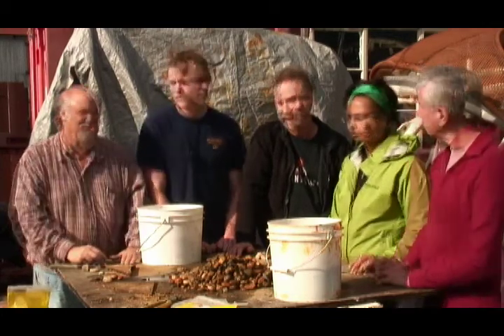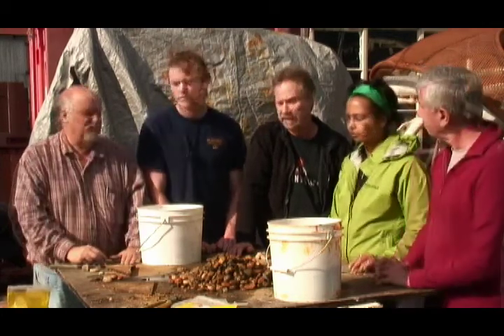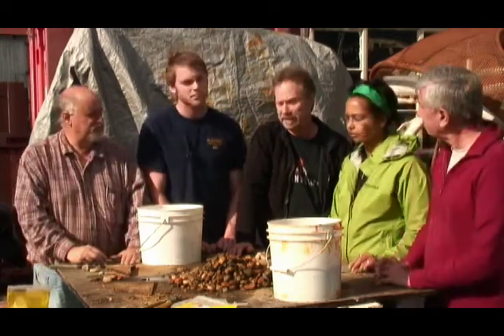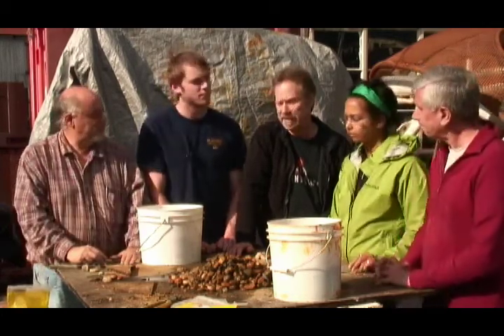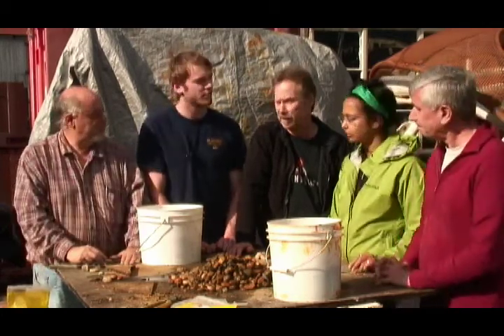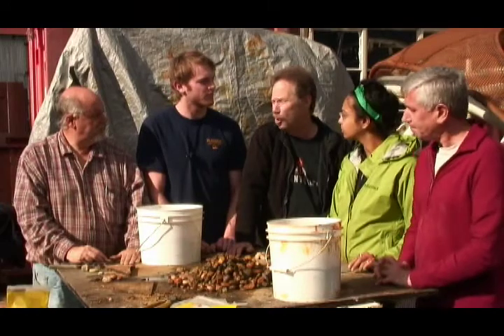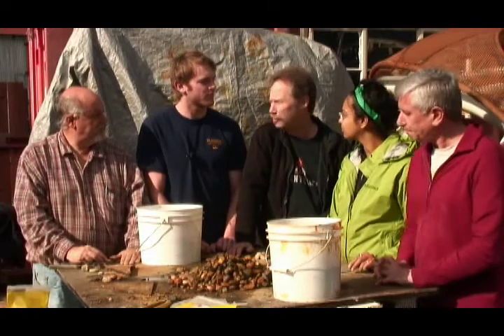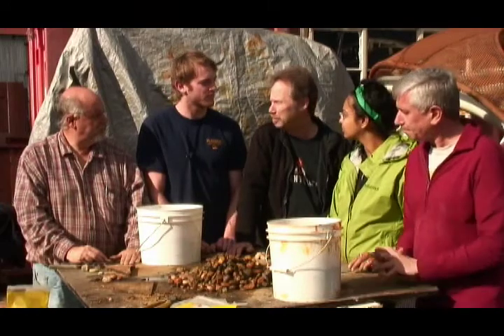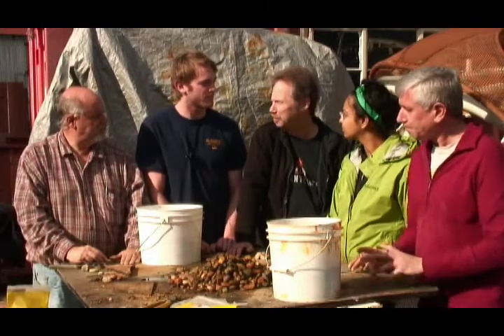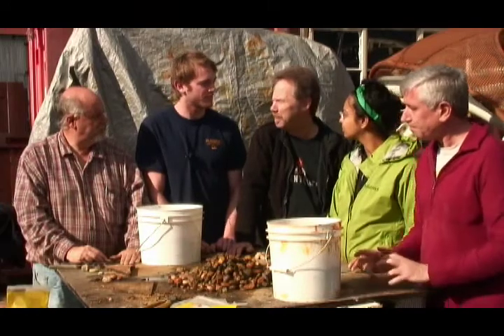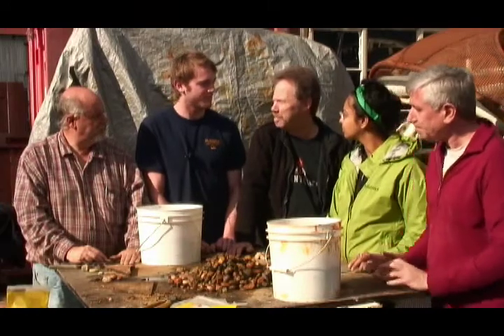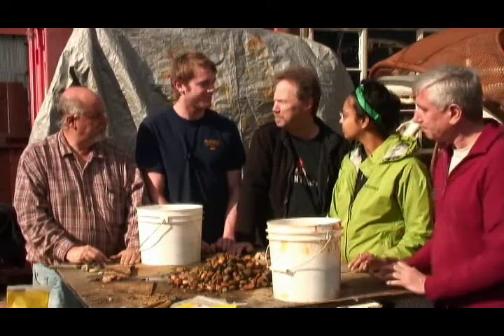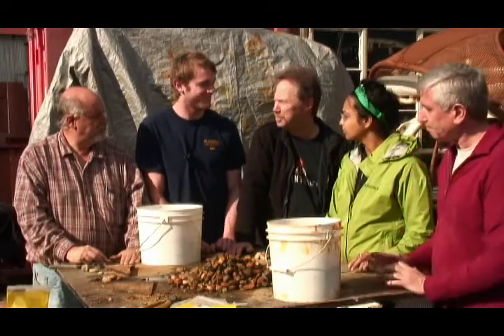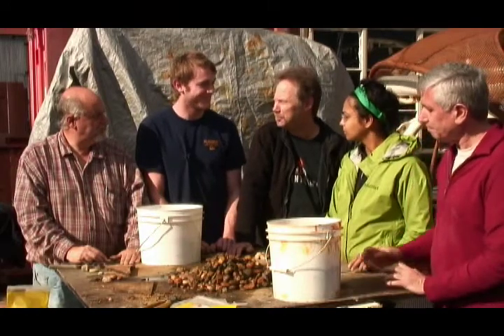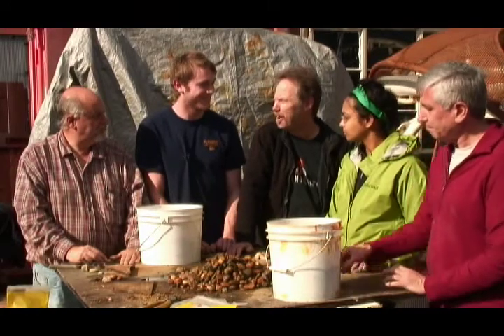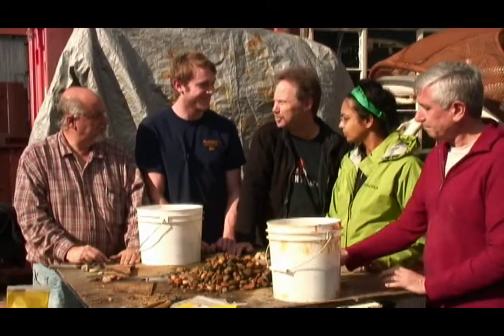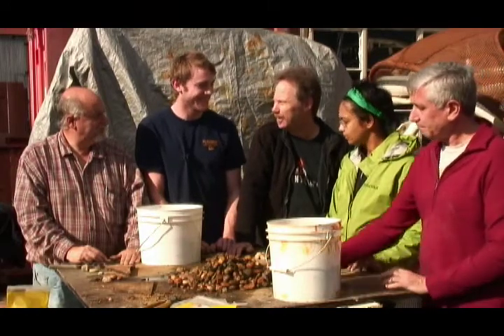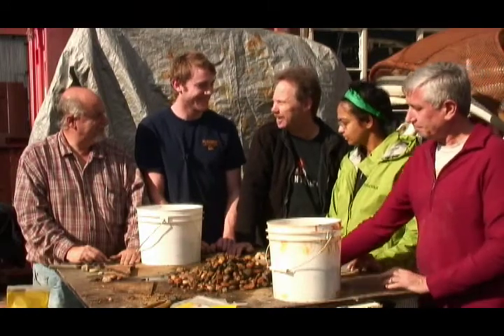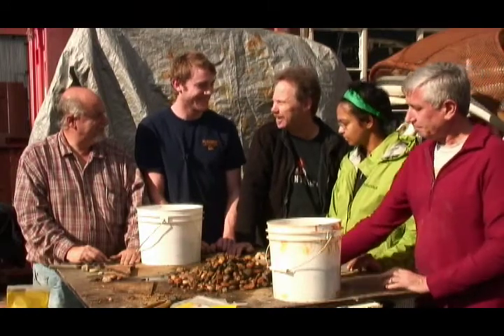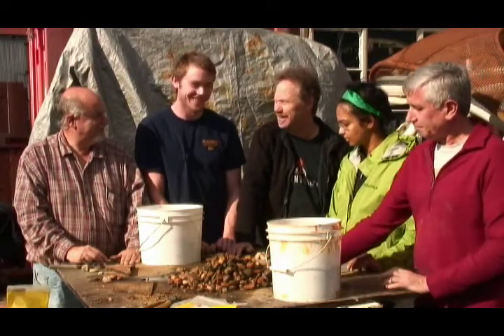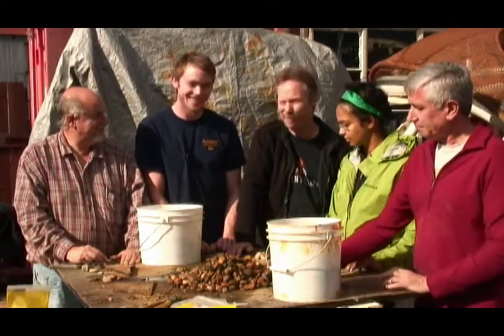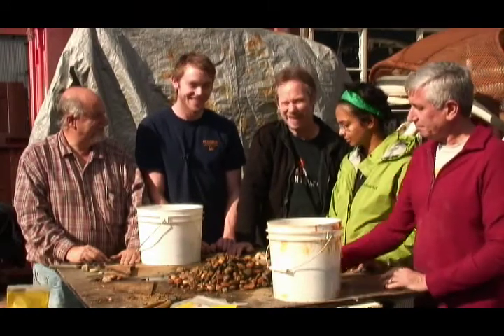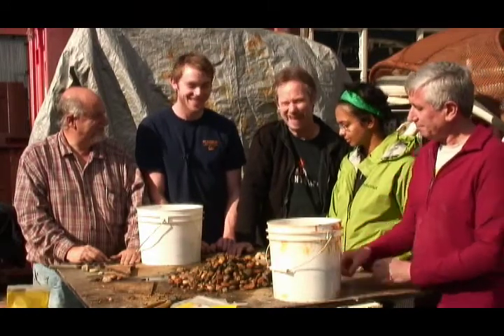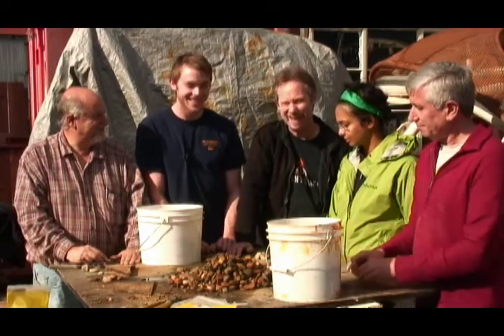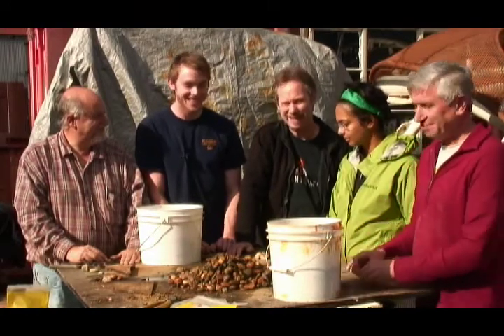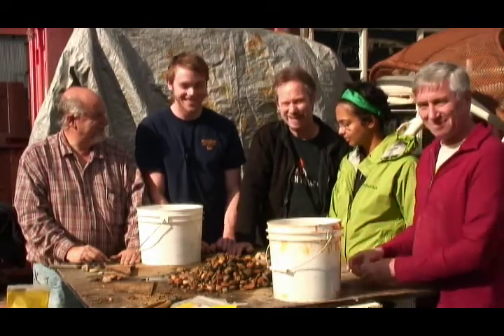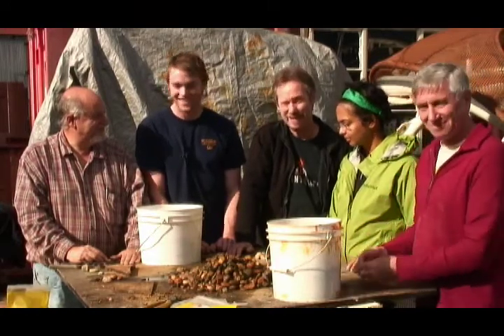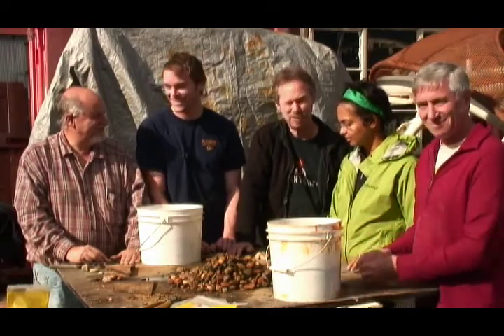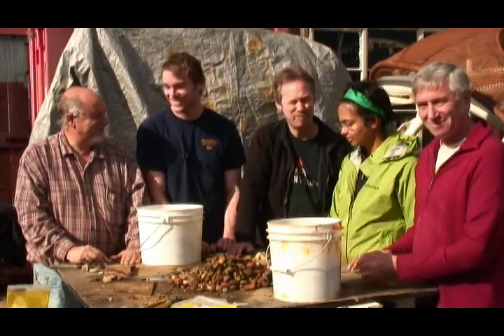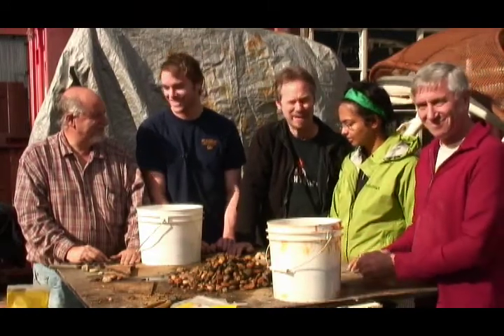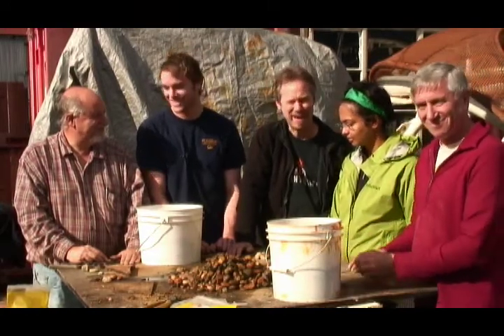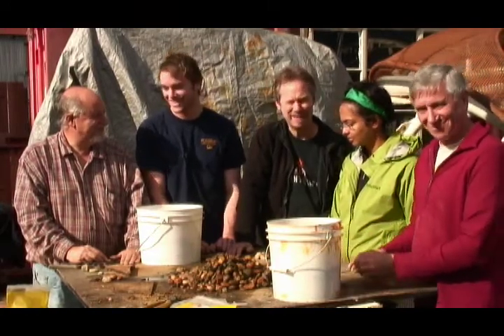It doesn't take long for people to become experts at rock sorting — it's not rocket science, it's just rock science.